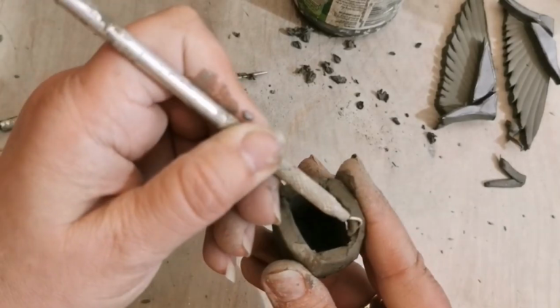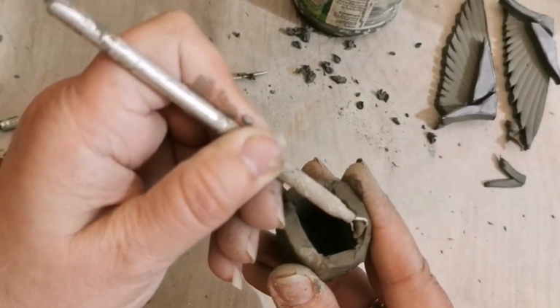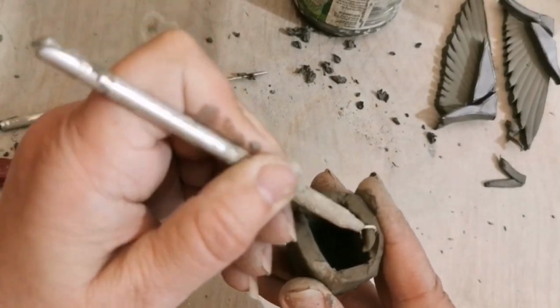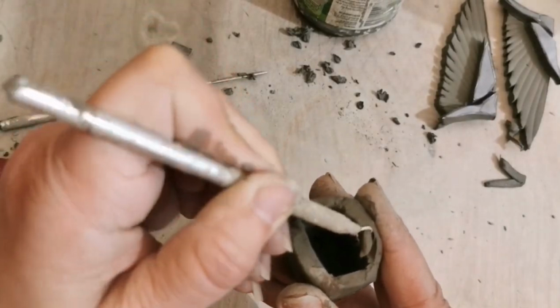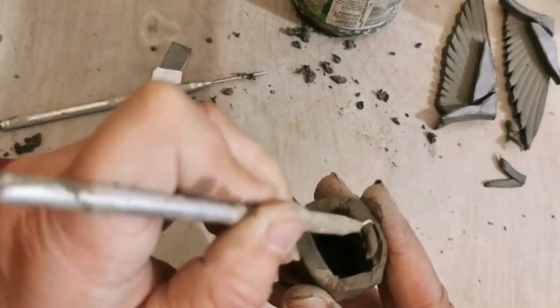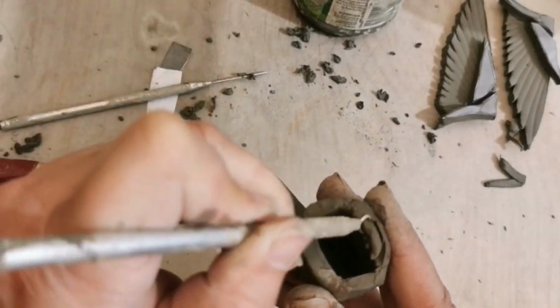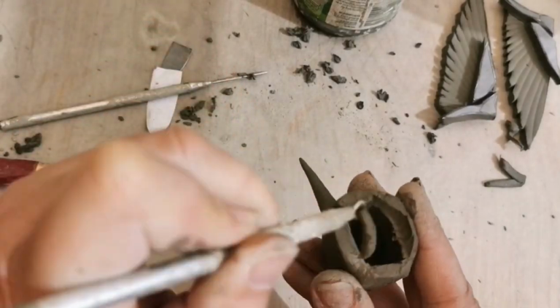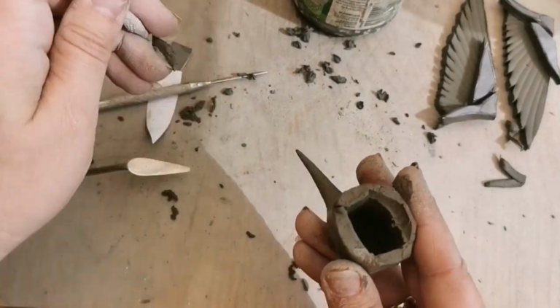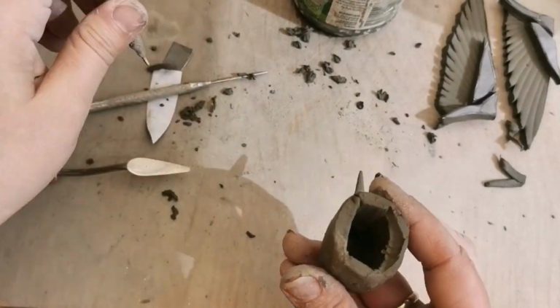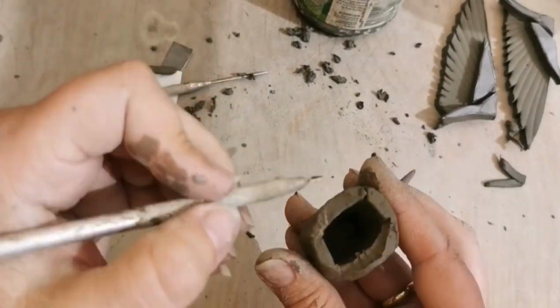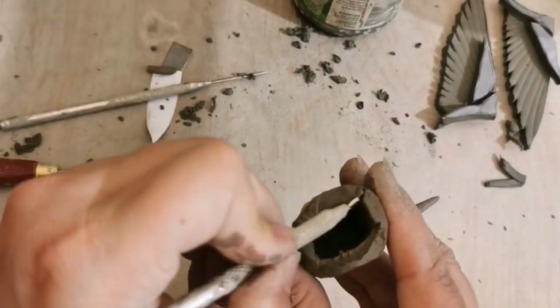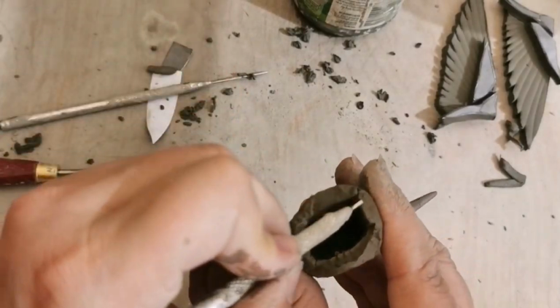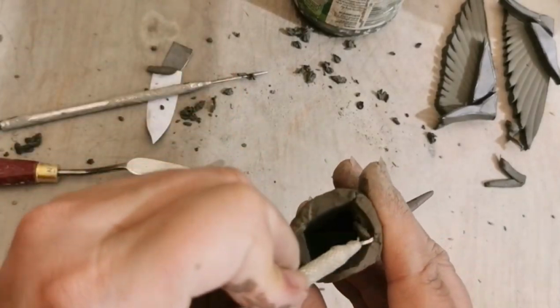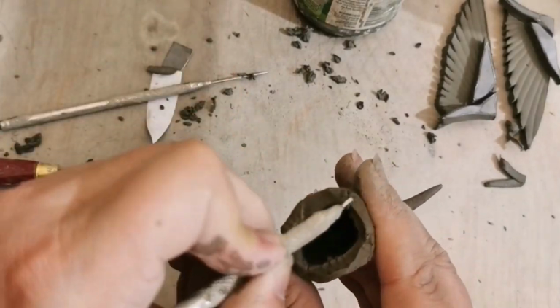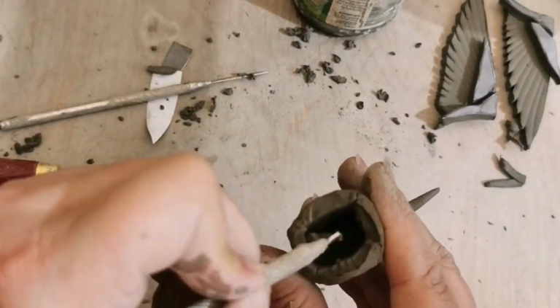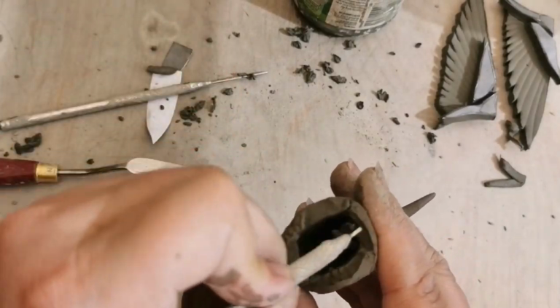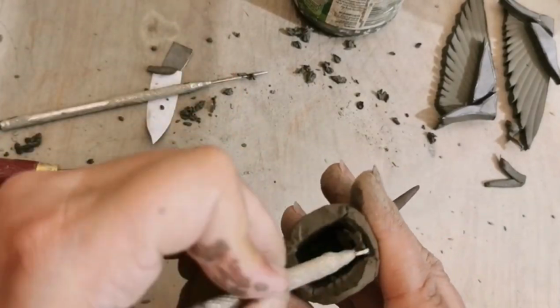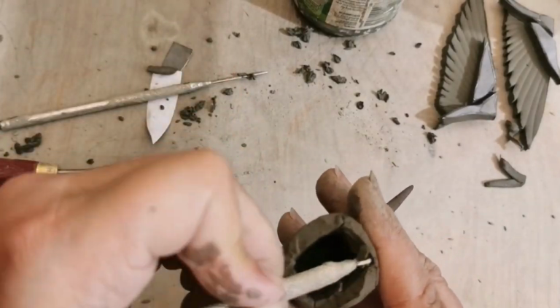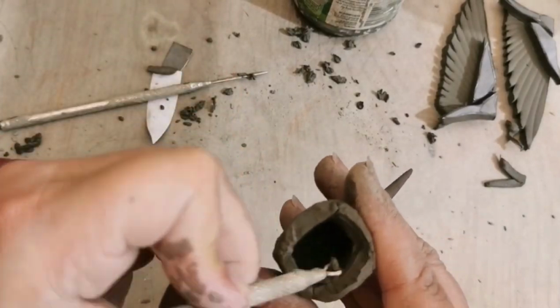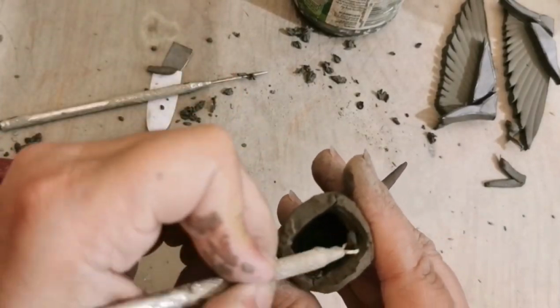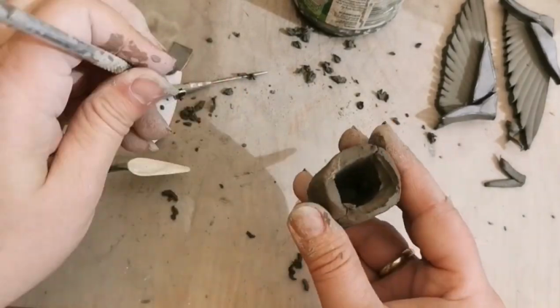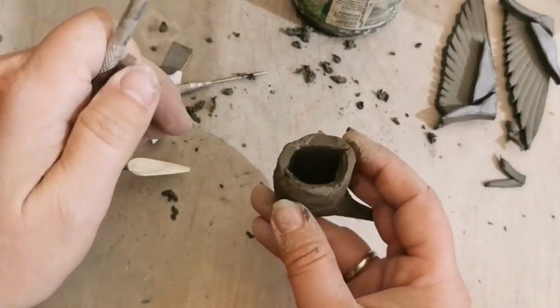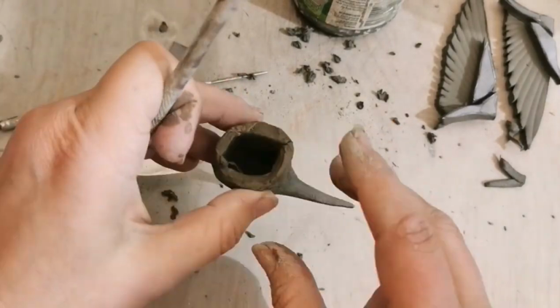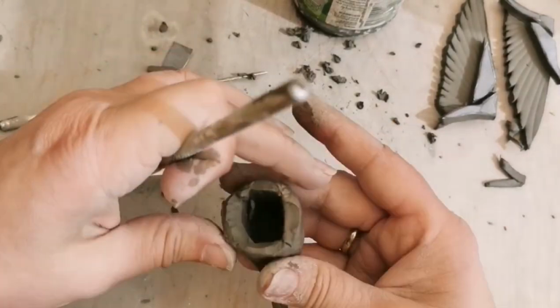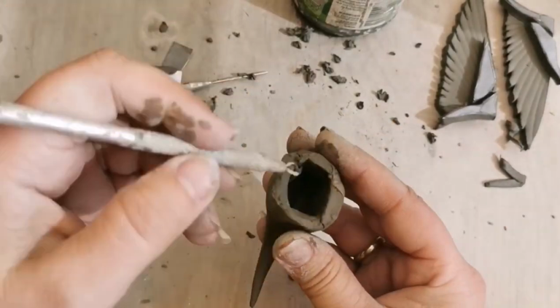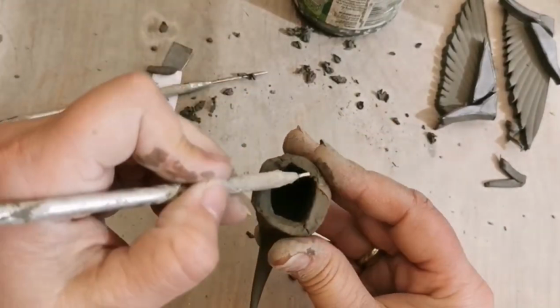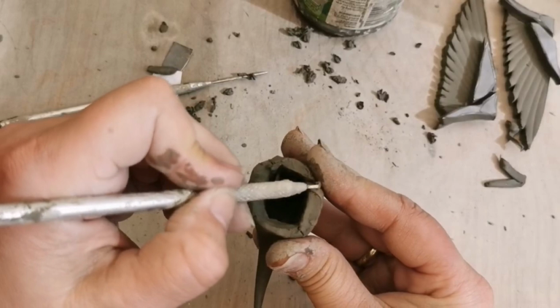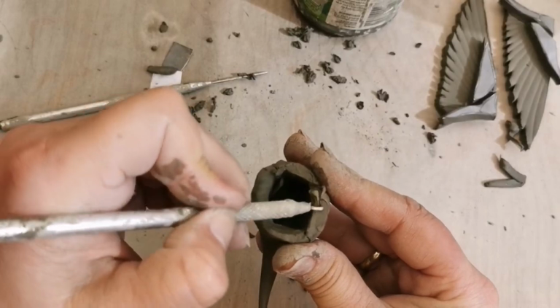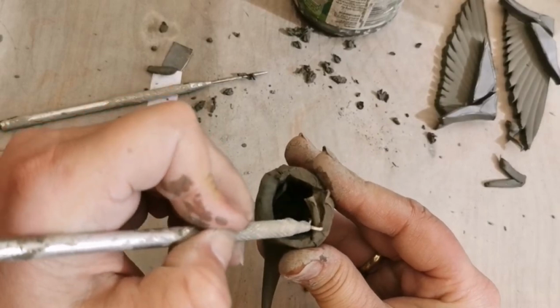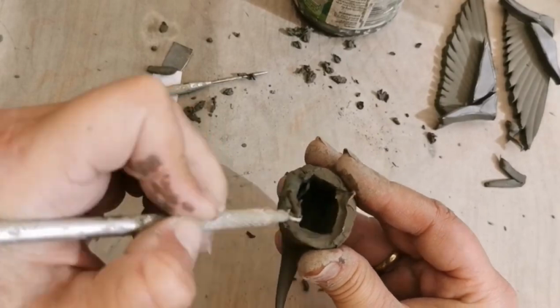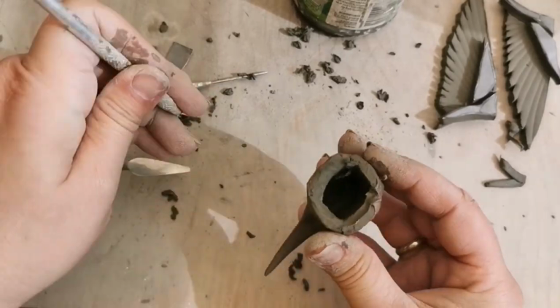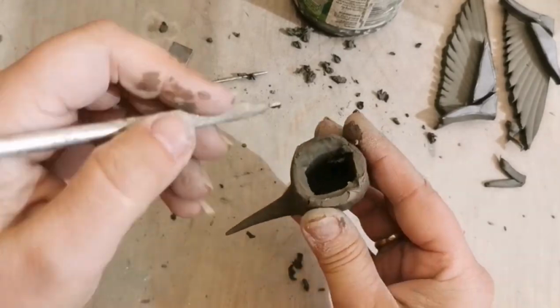Now I am just taking the inside edge away from the inside of the head so it will fit nicely onto the body.